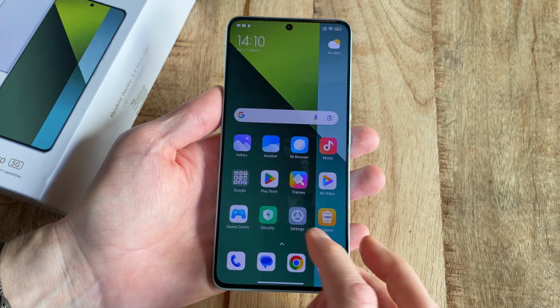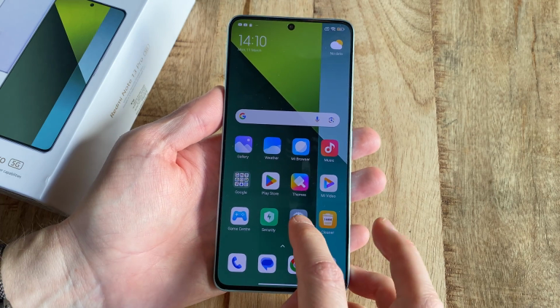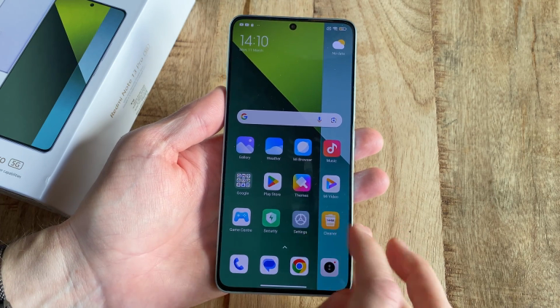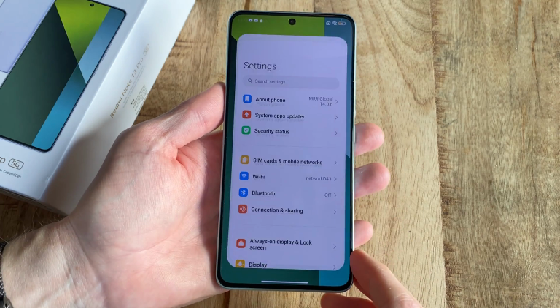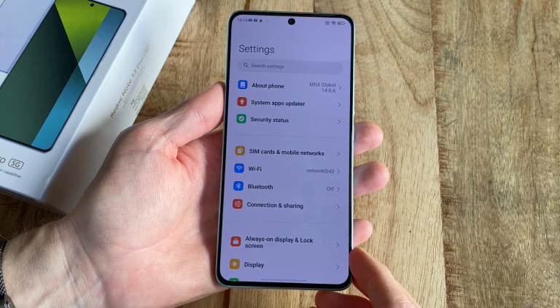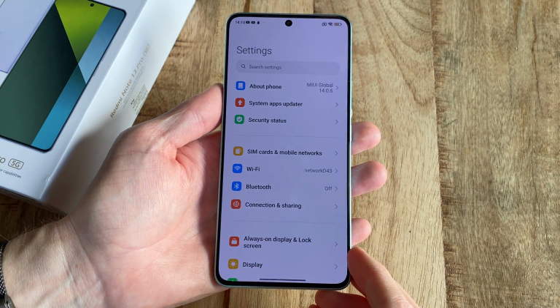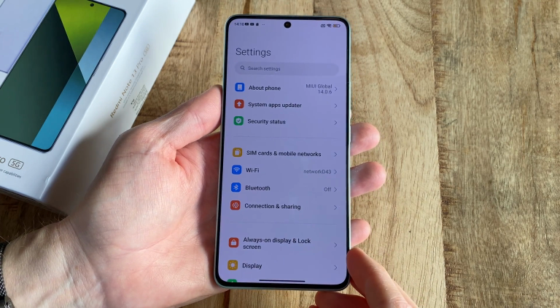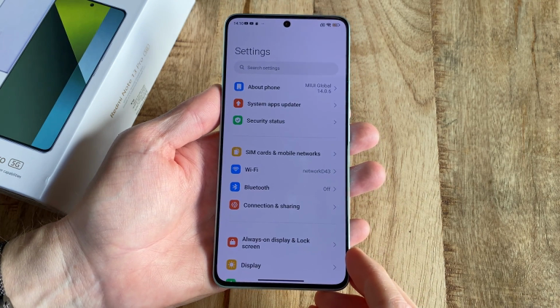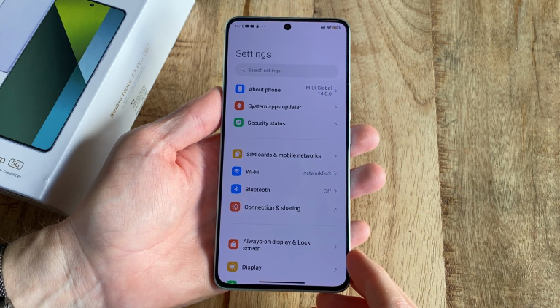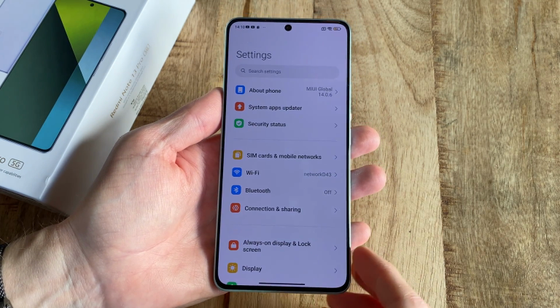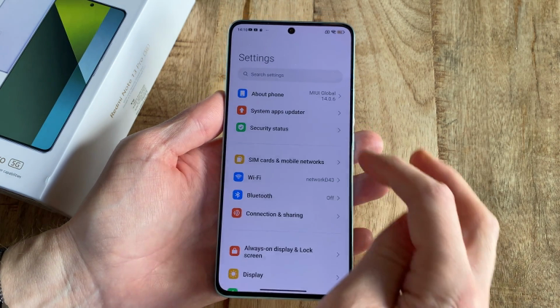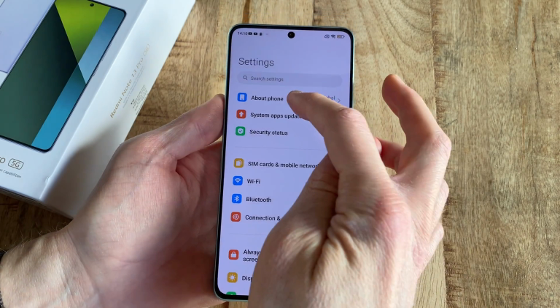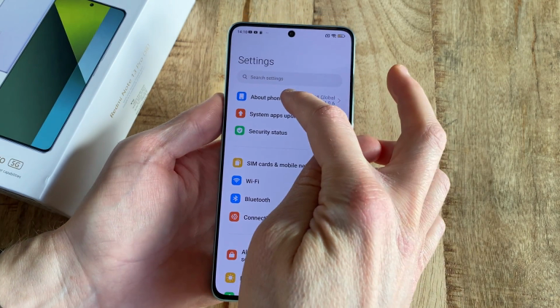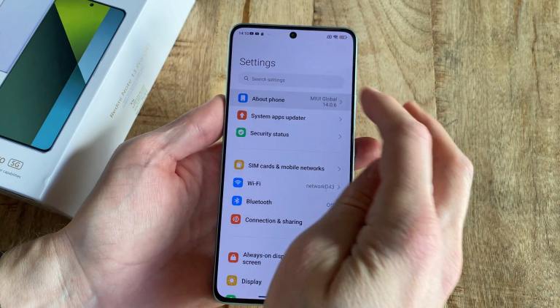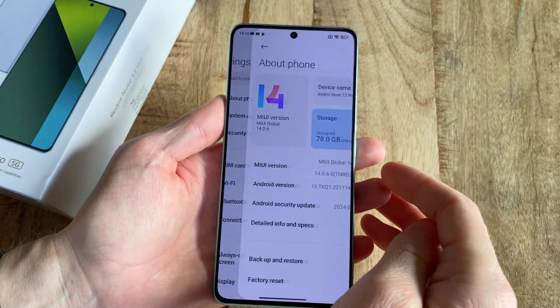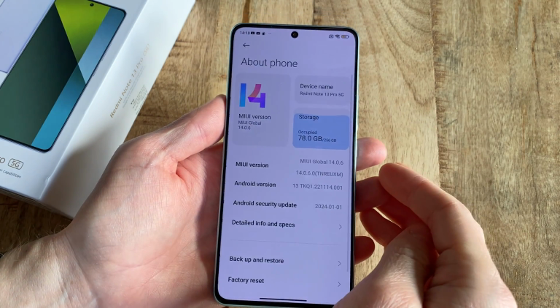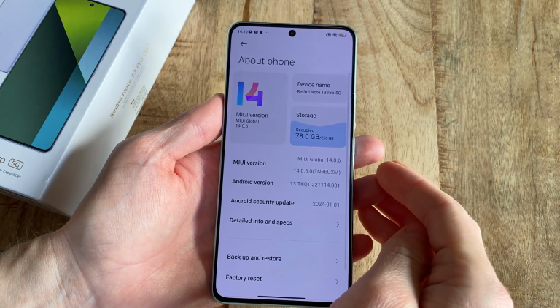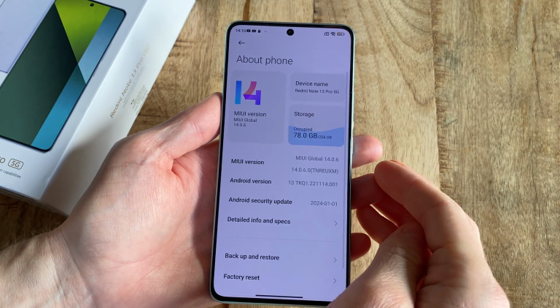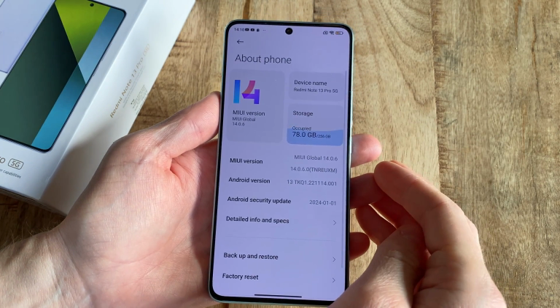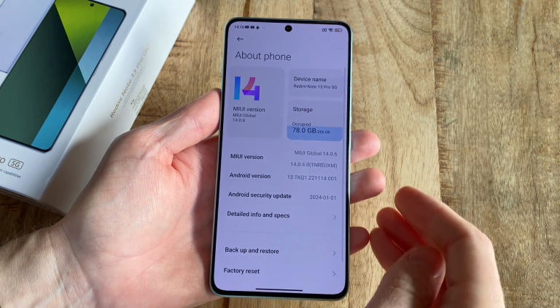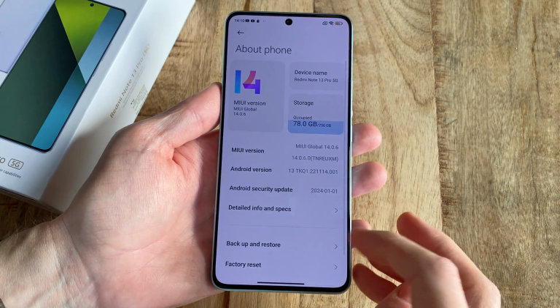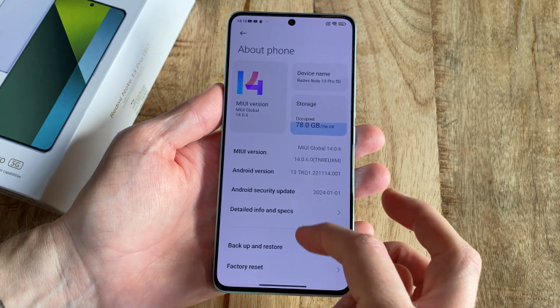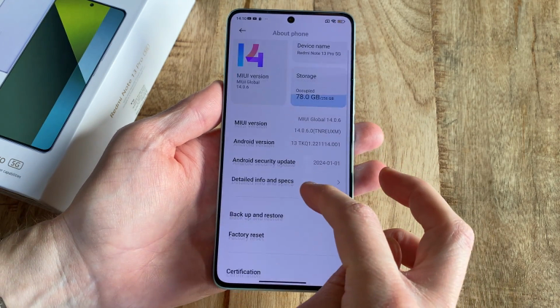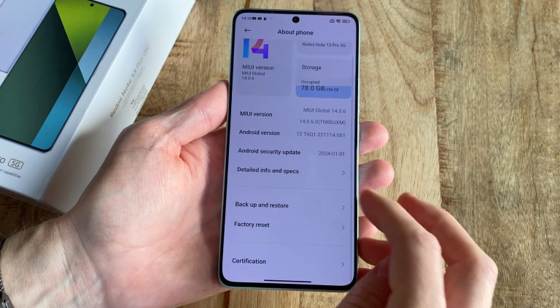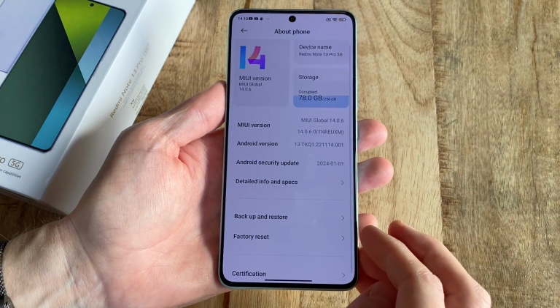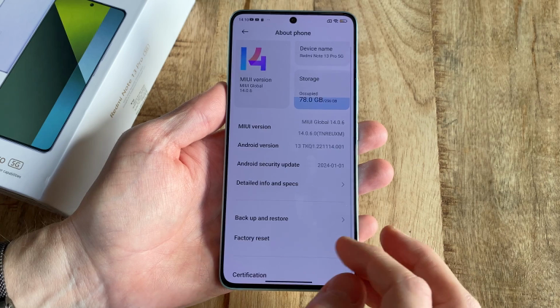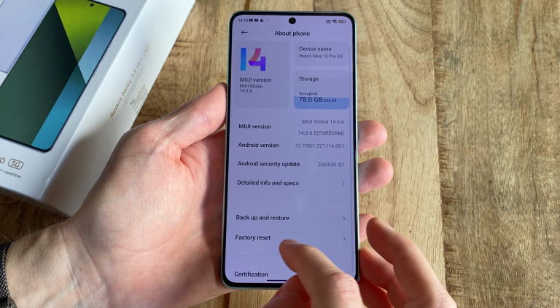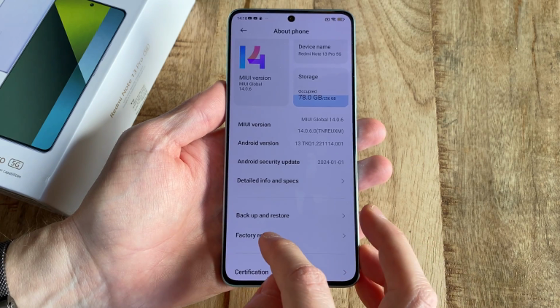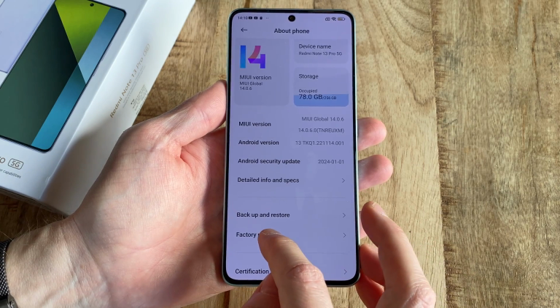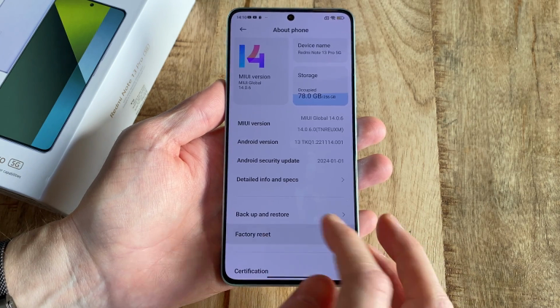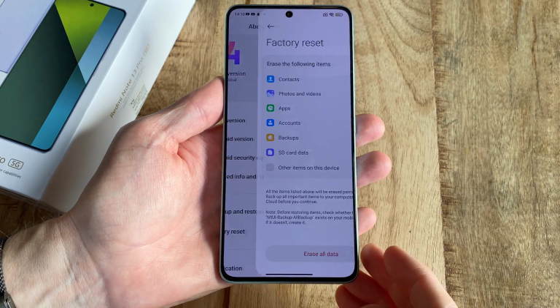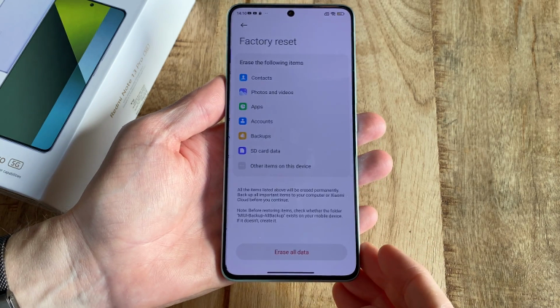Start by opening Settings and then navigate to About Phone. In here, select Factory Reset followed by Erase All Data.